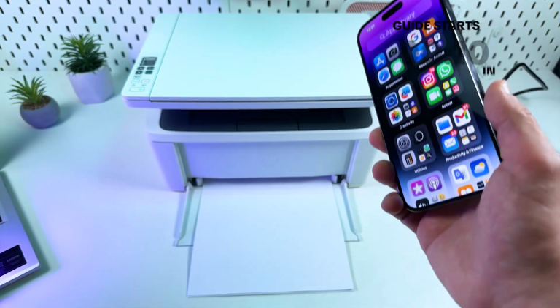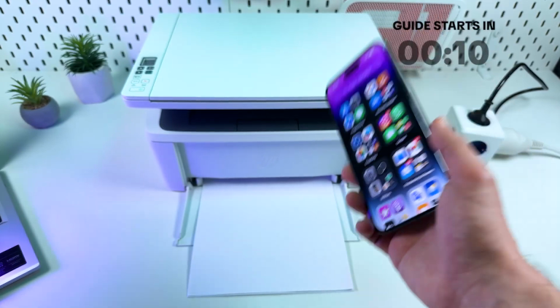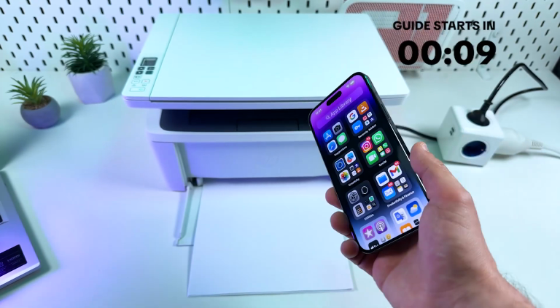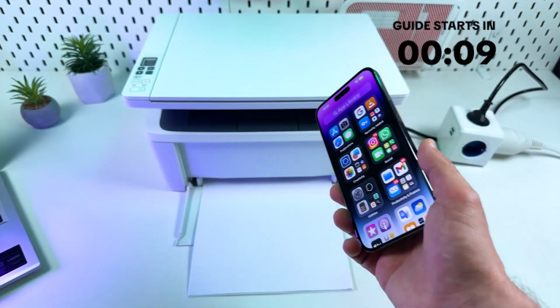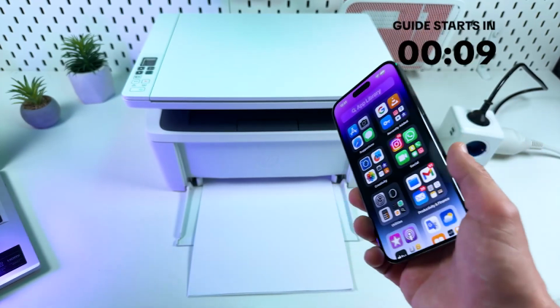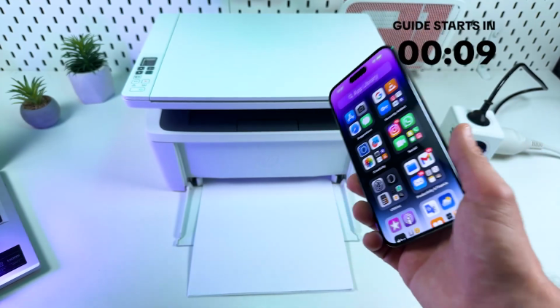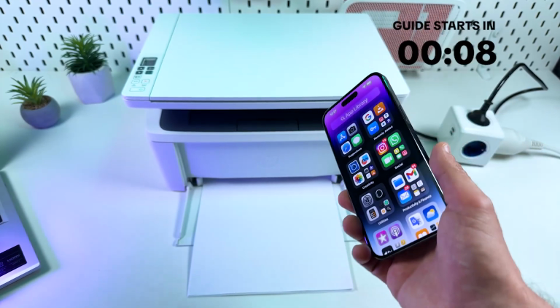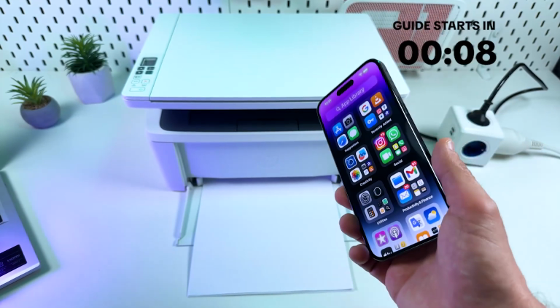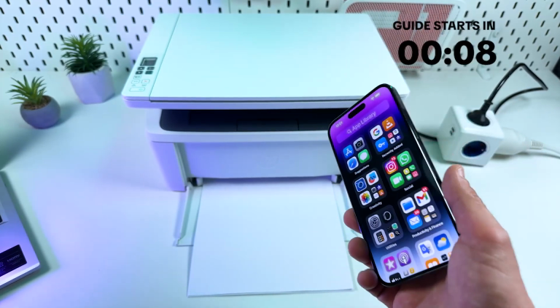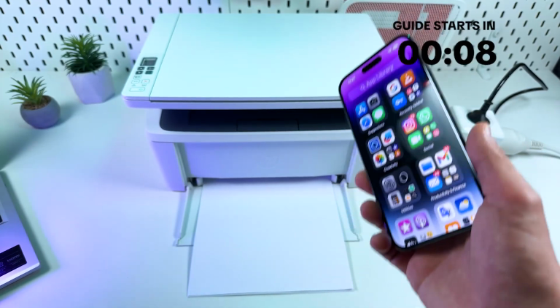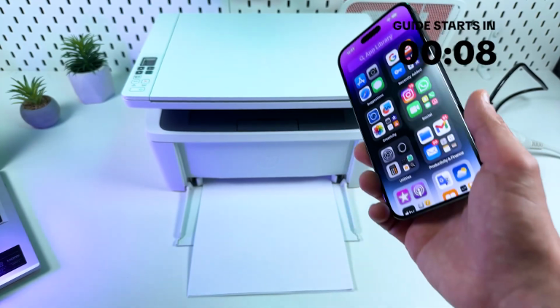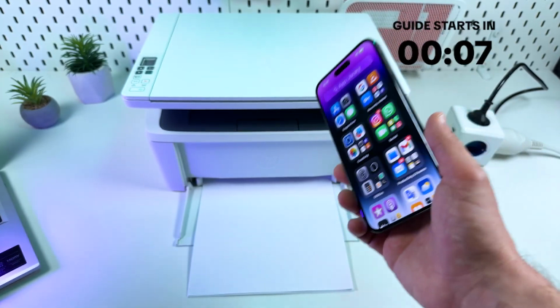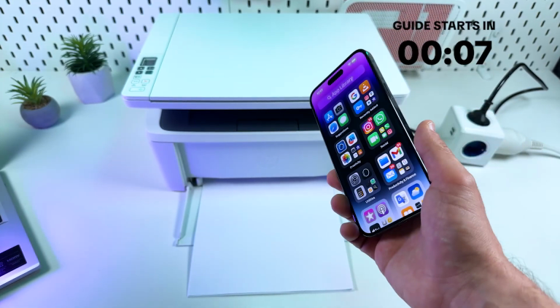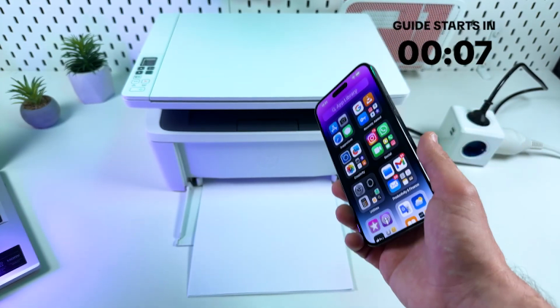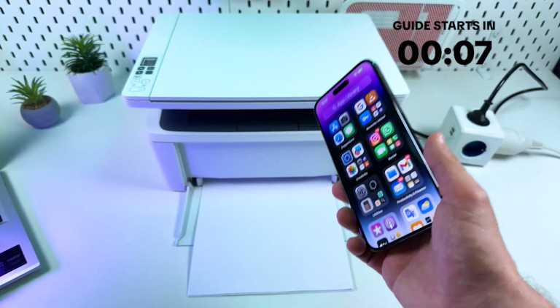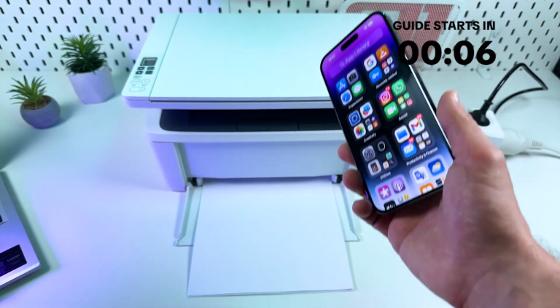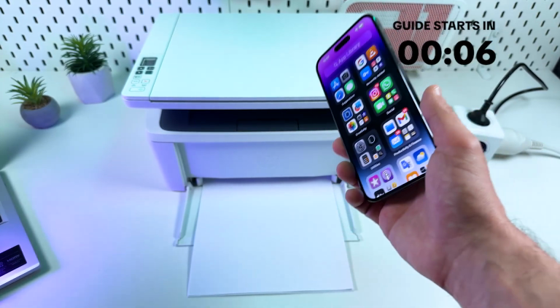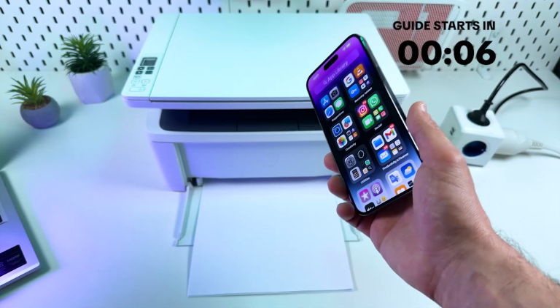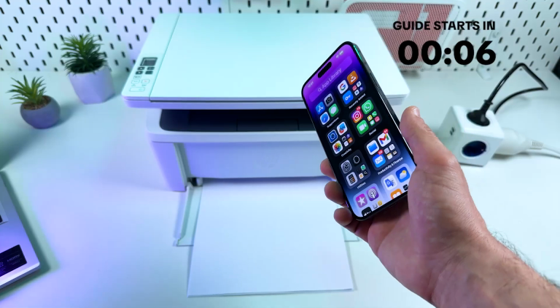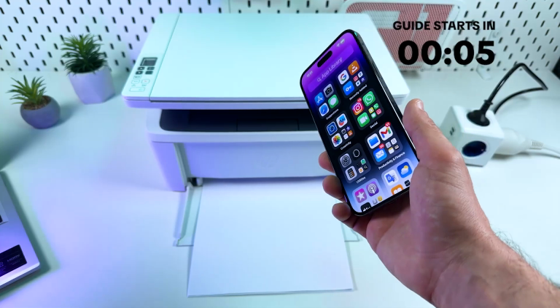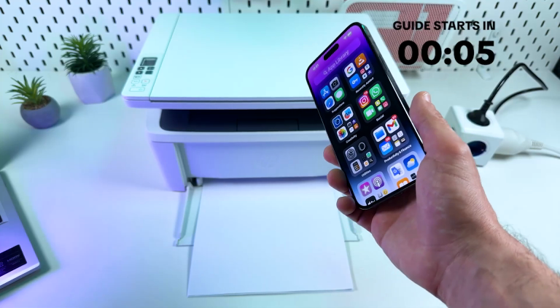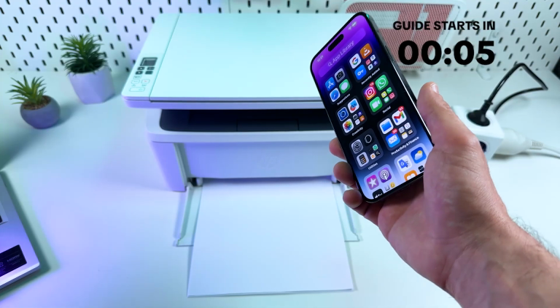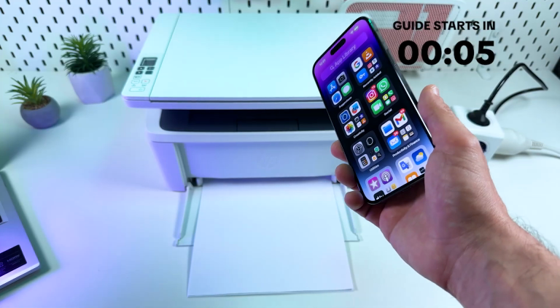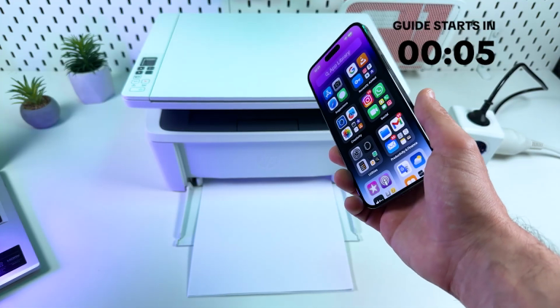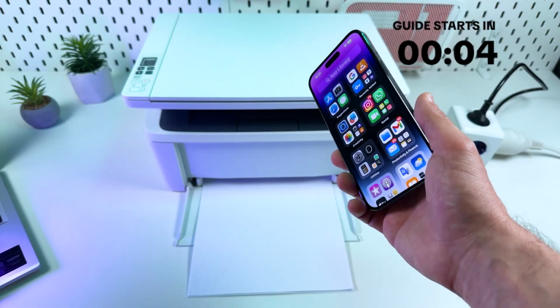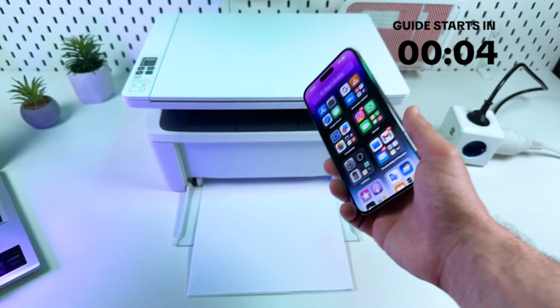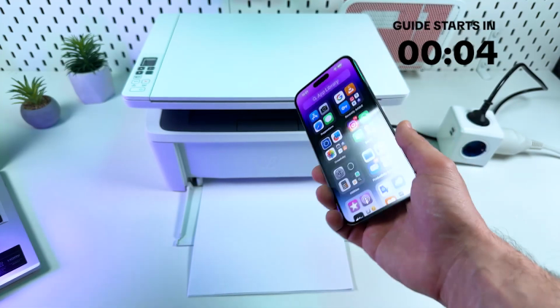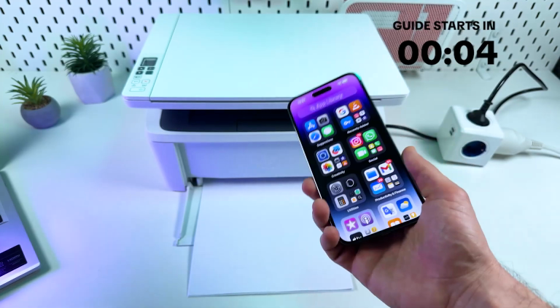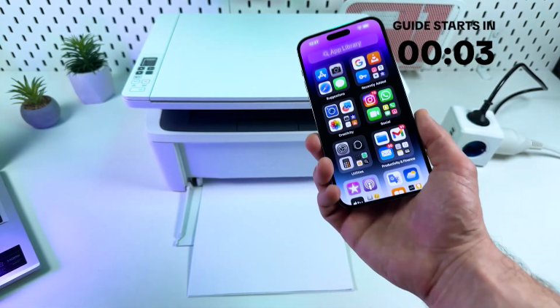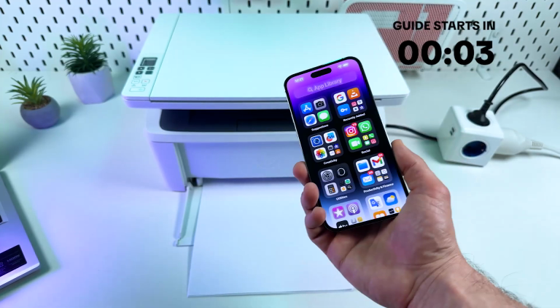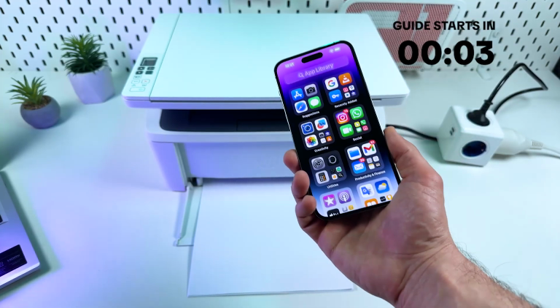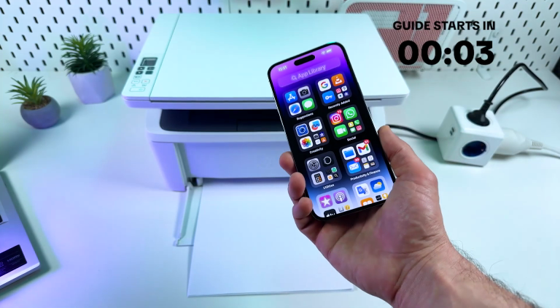Hi guys! This is the HP LaserJet Pro M28W, and let's connect this printer to your network using a mobile device.